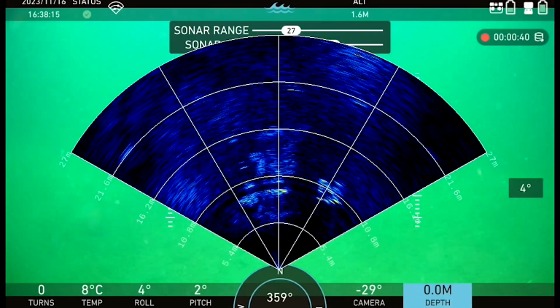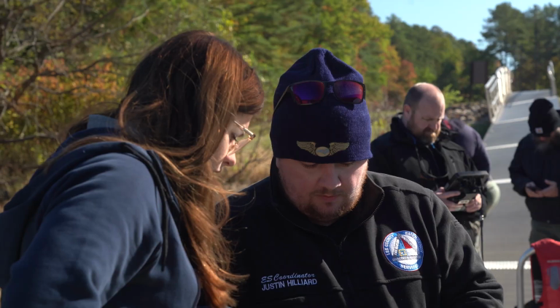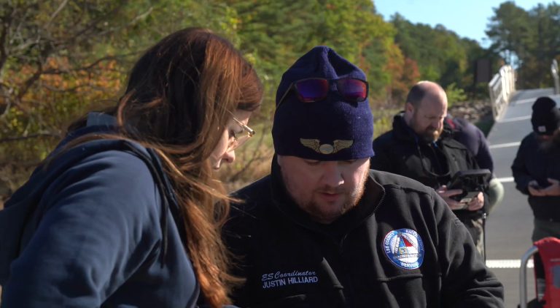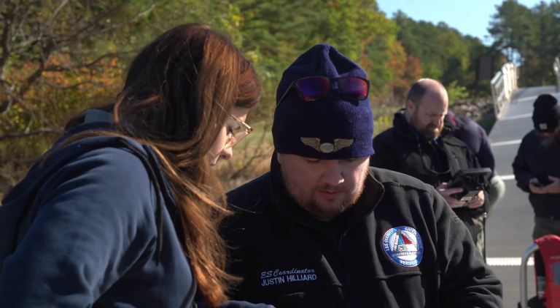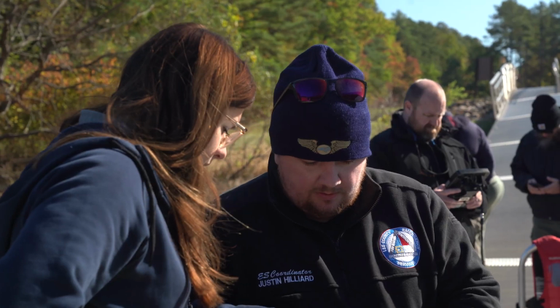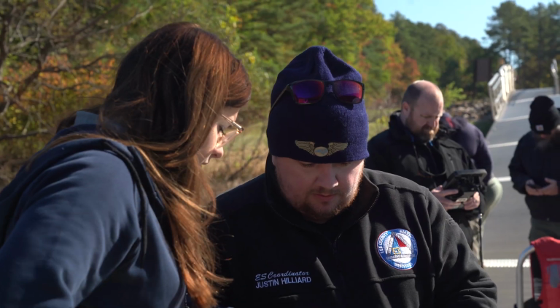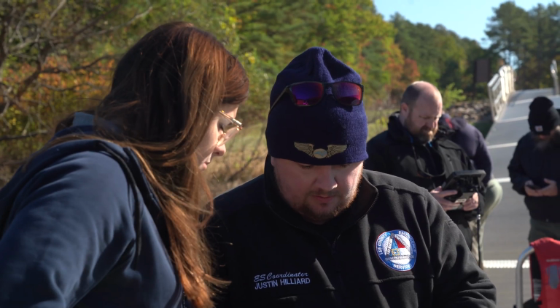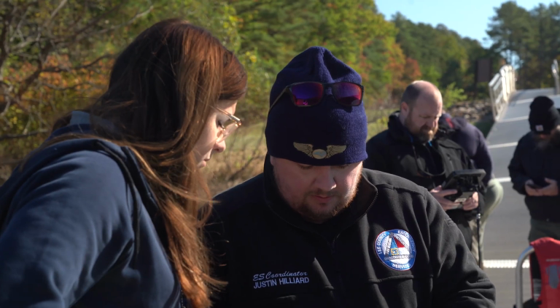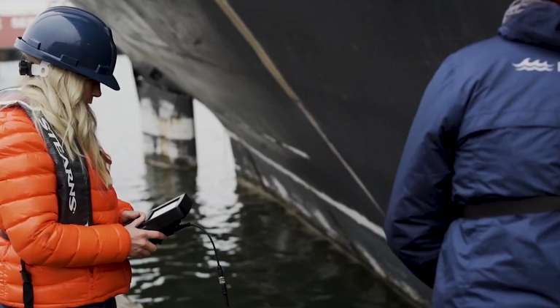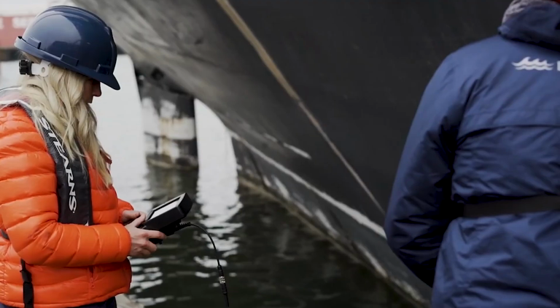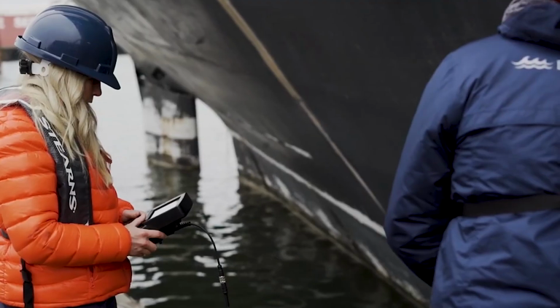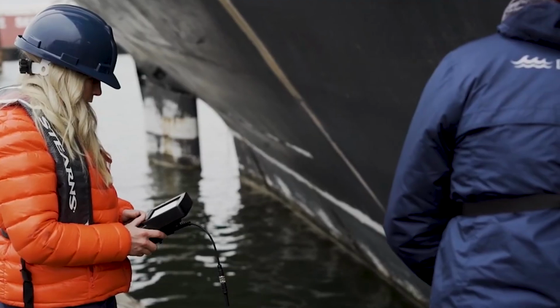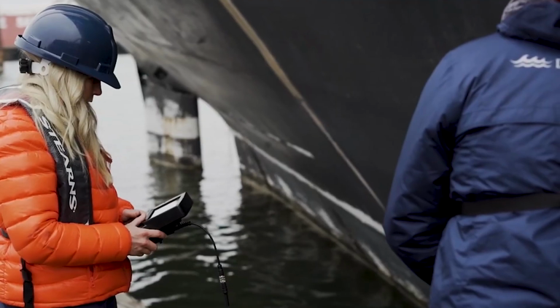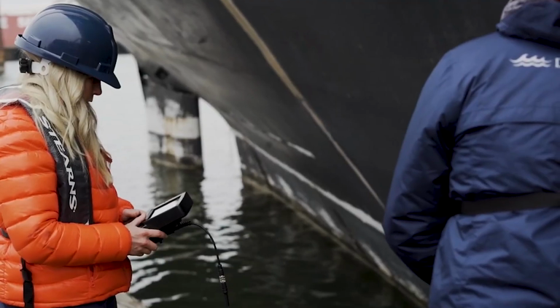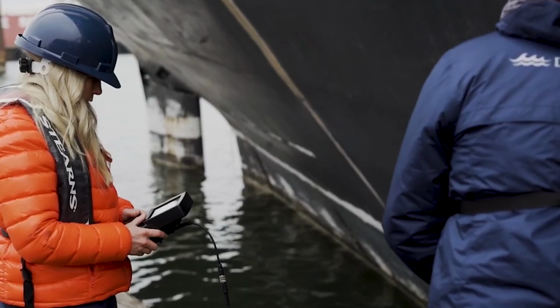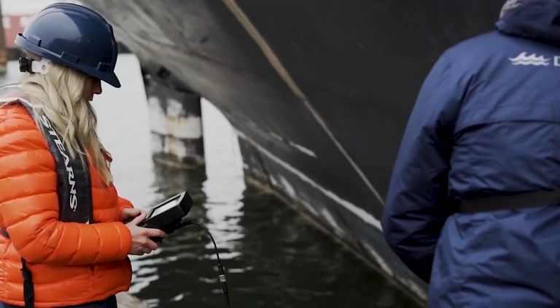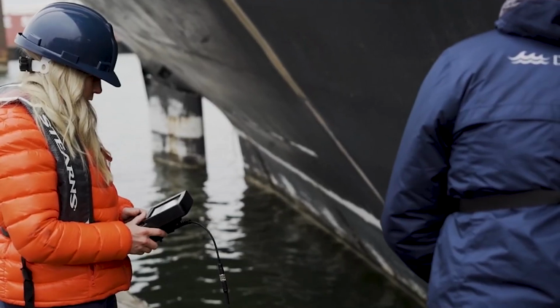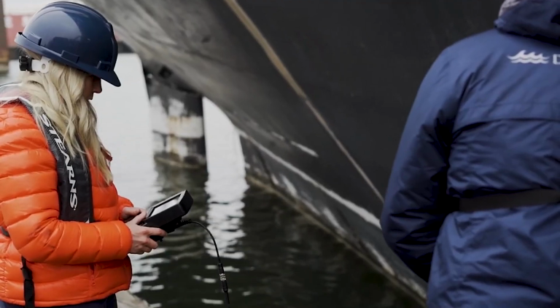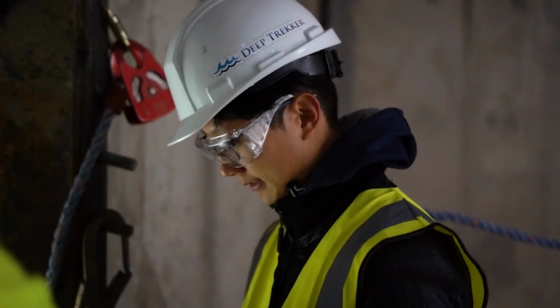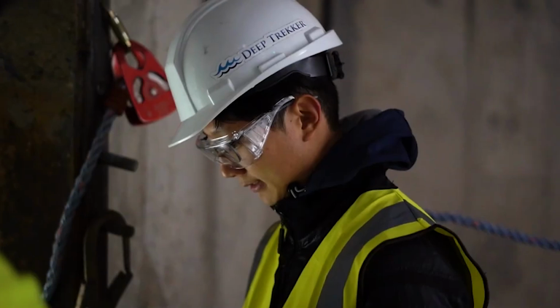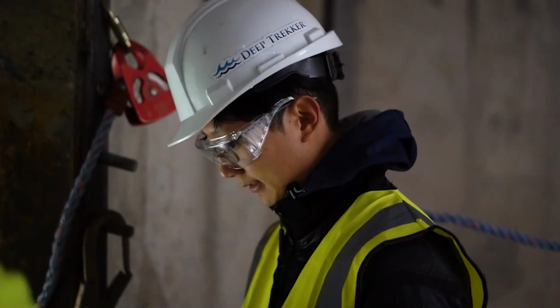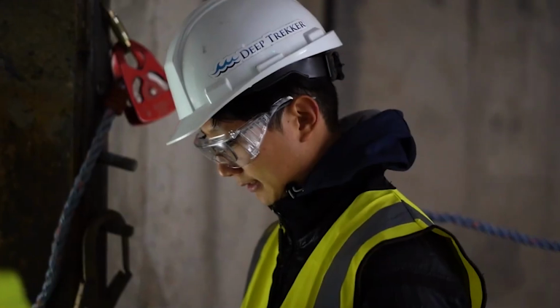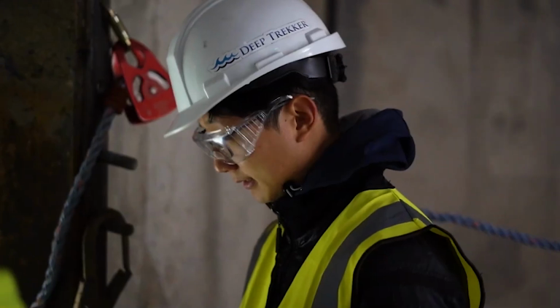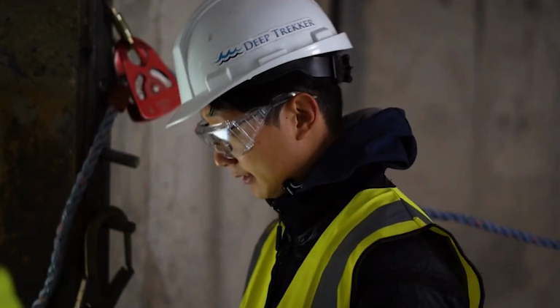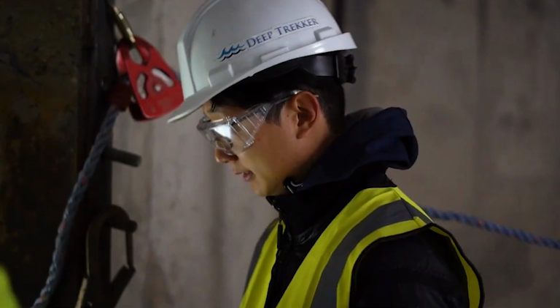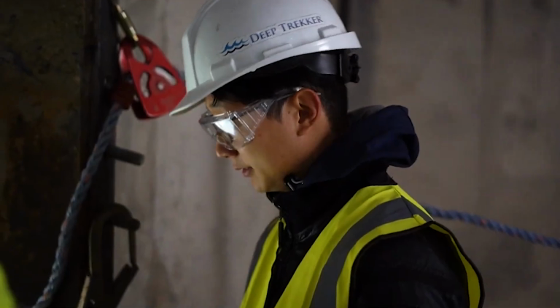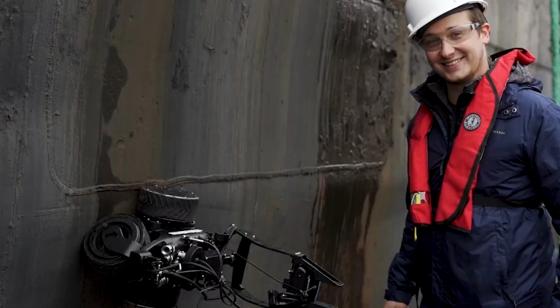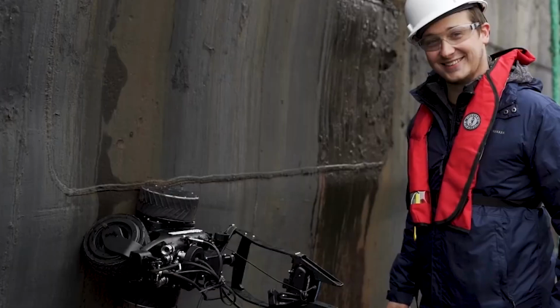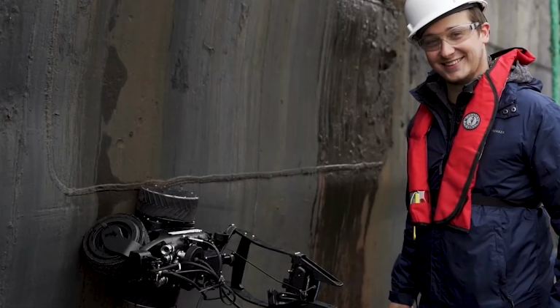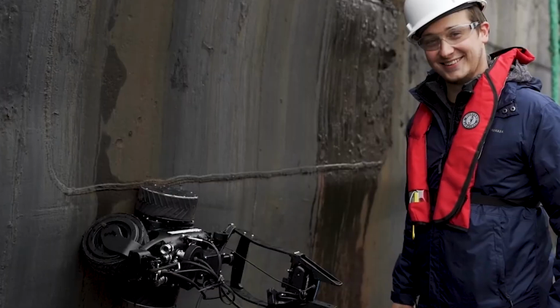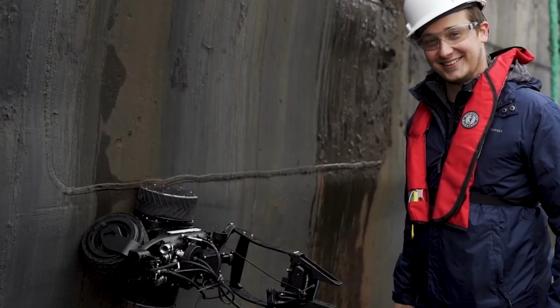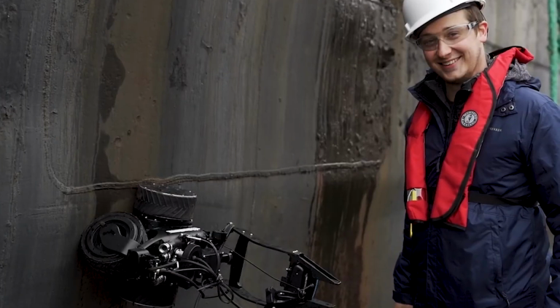Reach out to our team of sonar and ROV experts to explore pricing options and gather additional information.